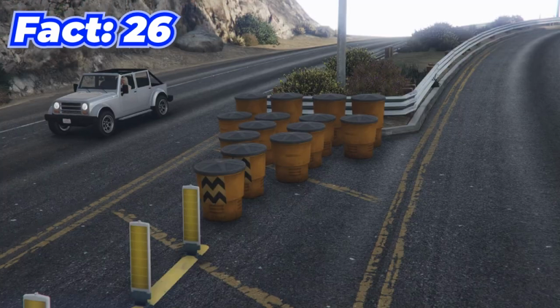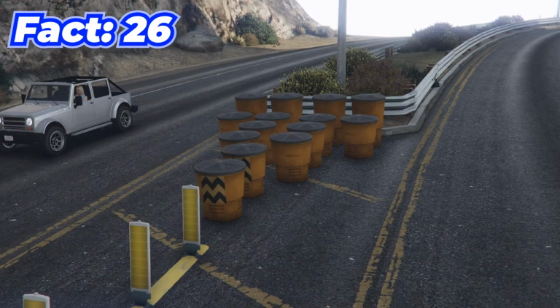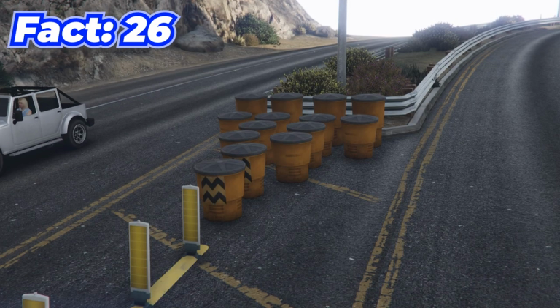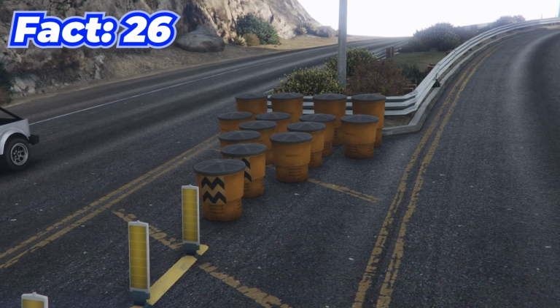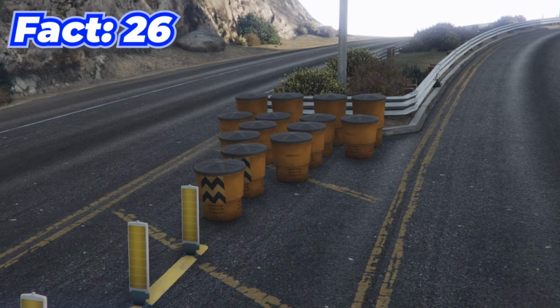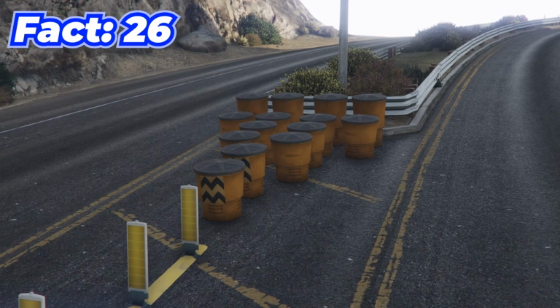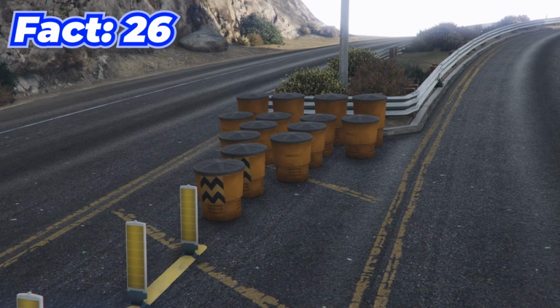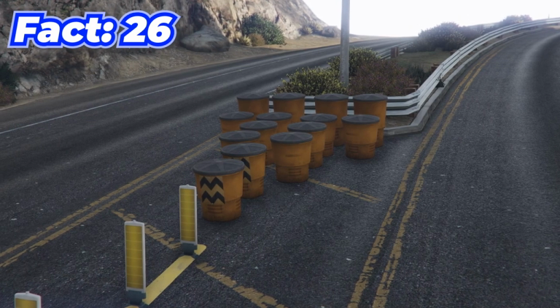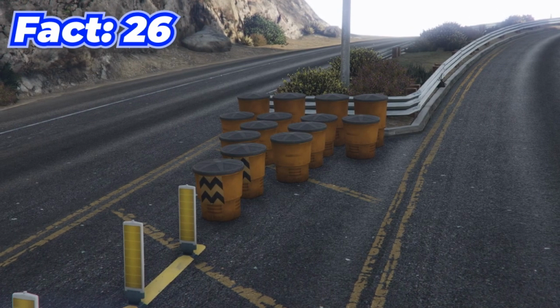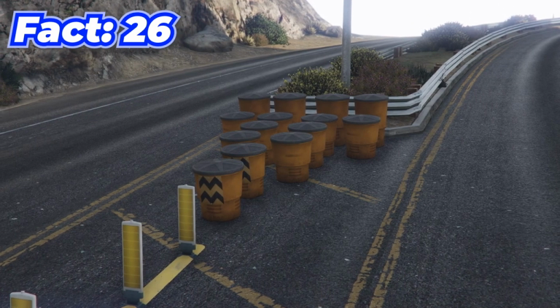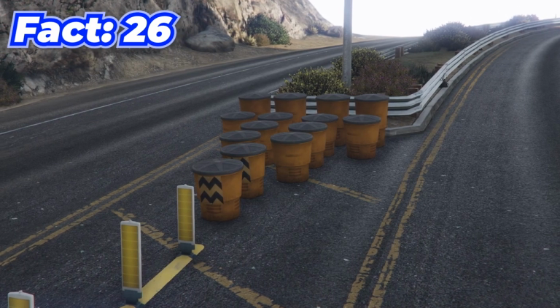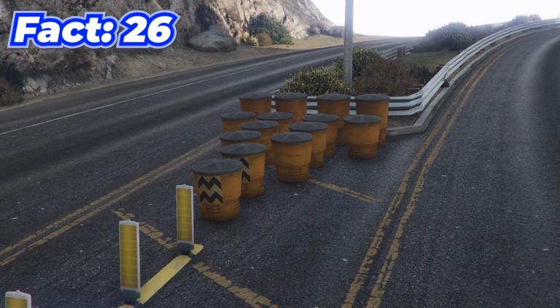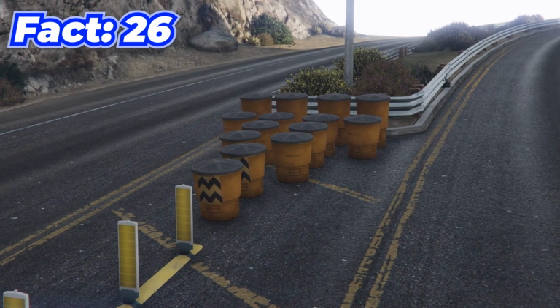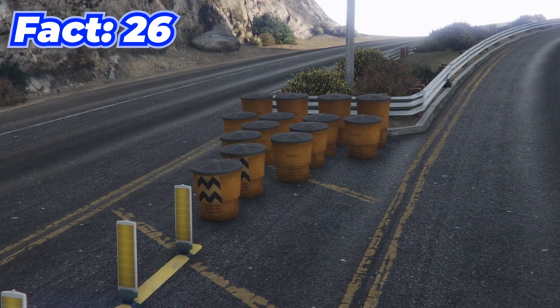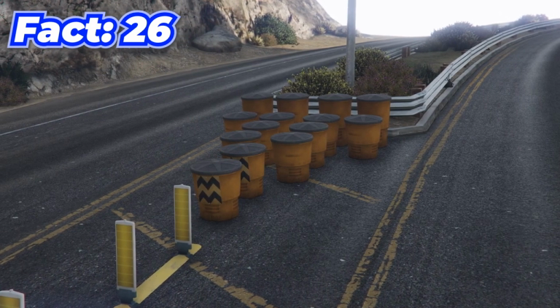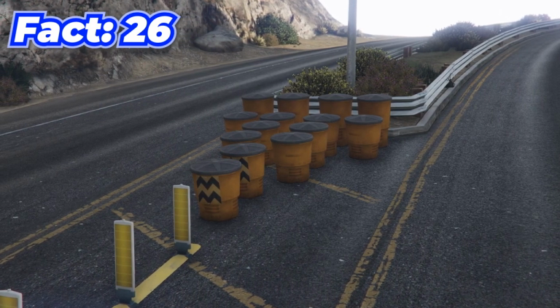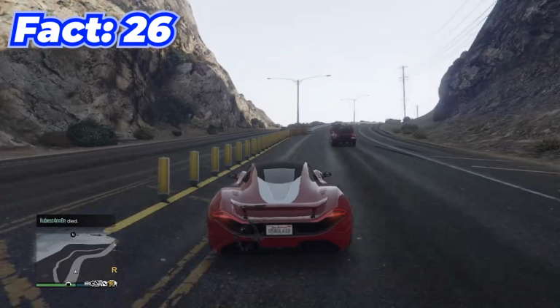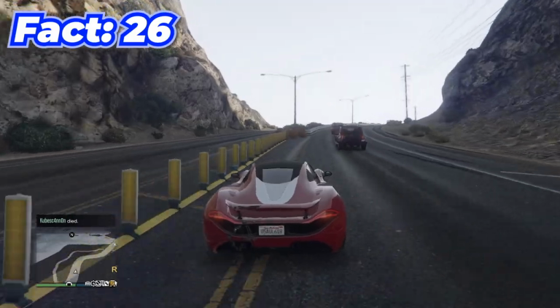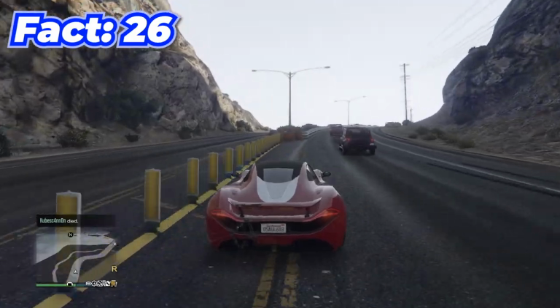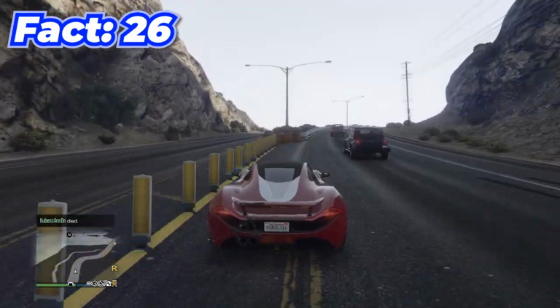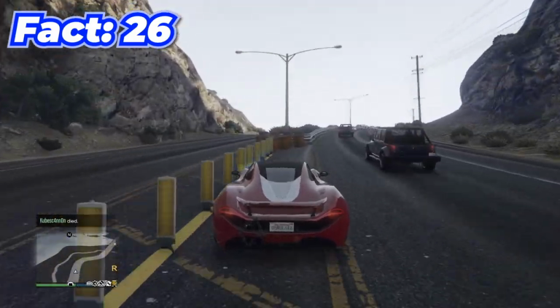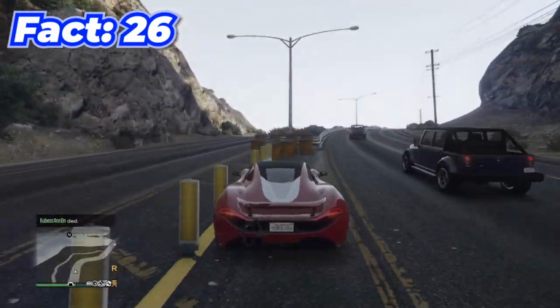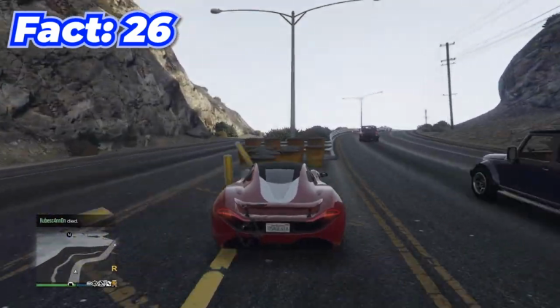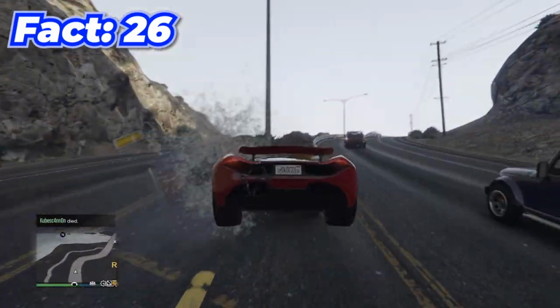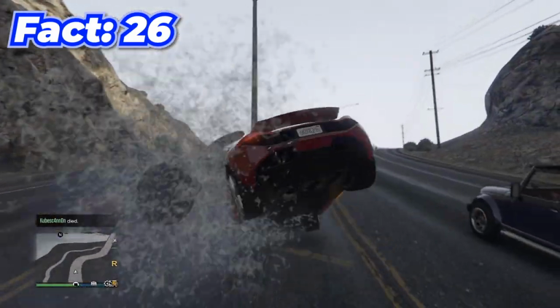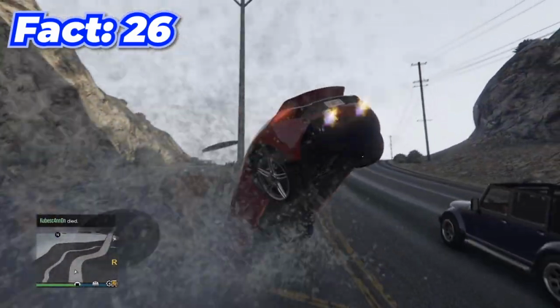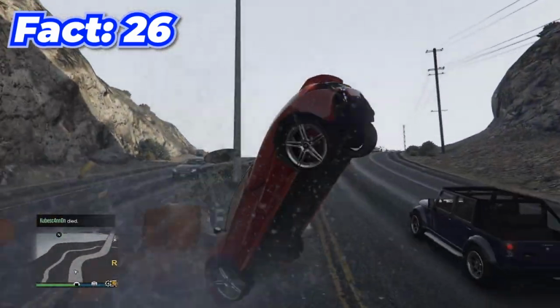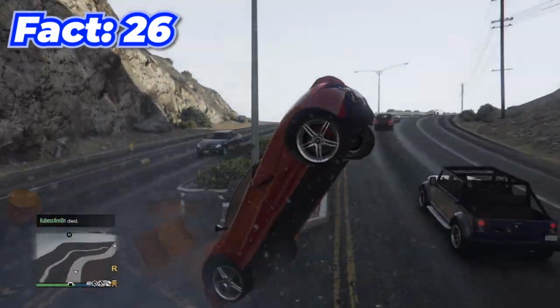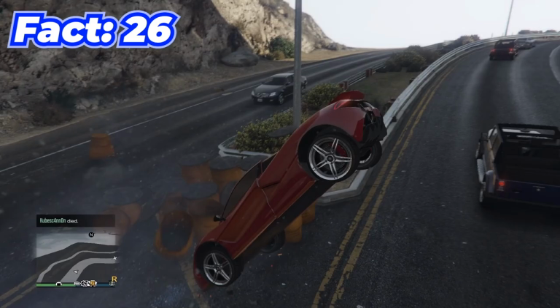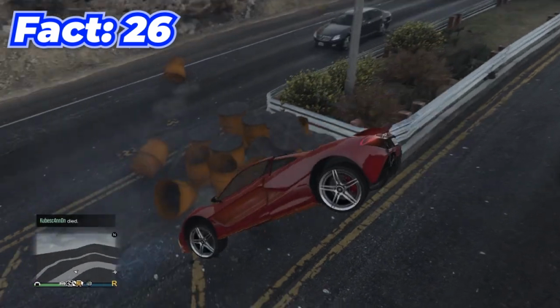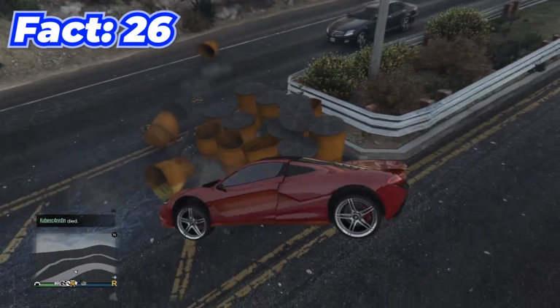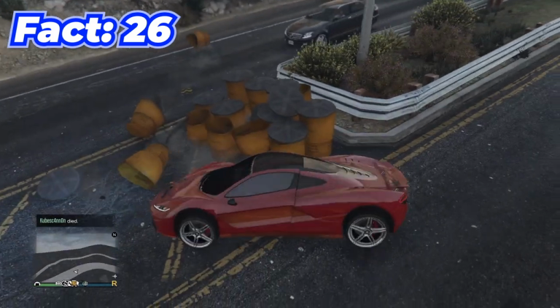These random cans that you see on highways and other places are actually filled with water — and a lot of it.